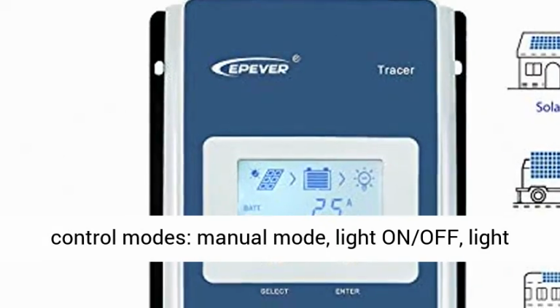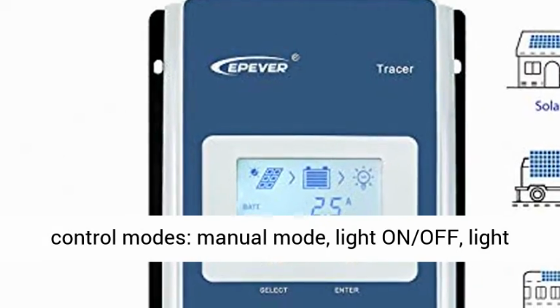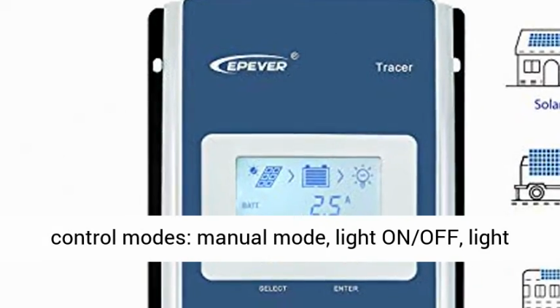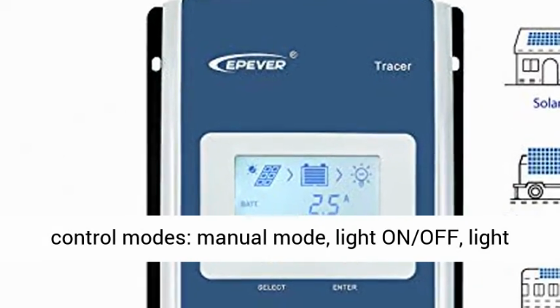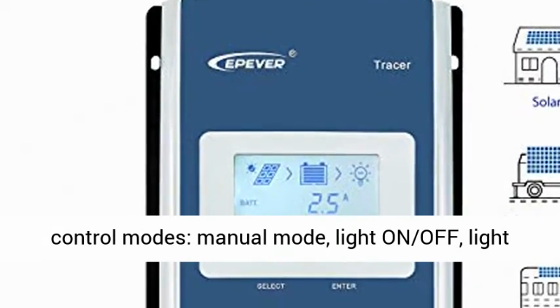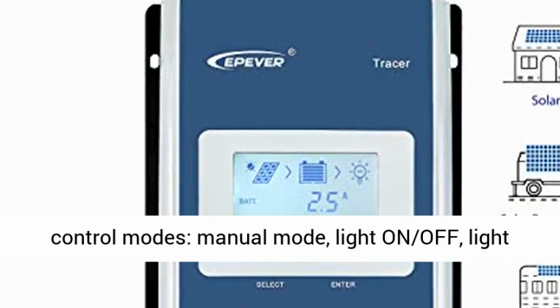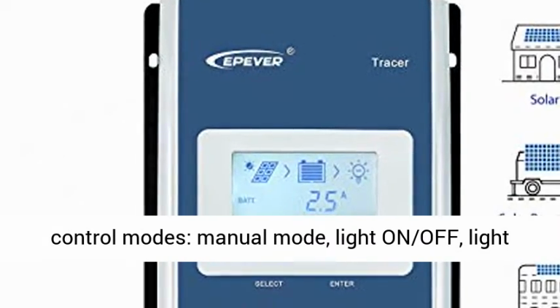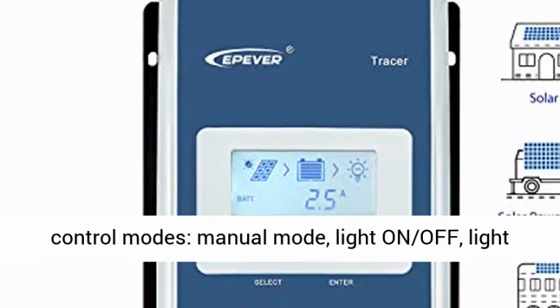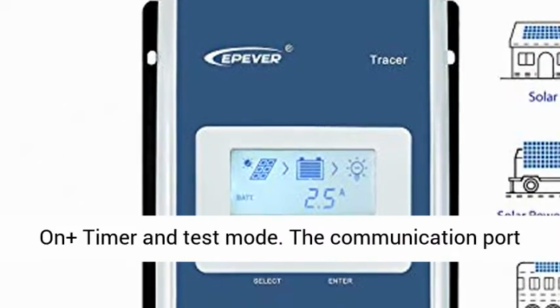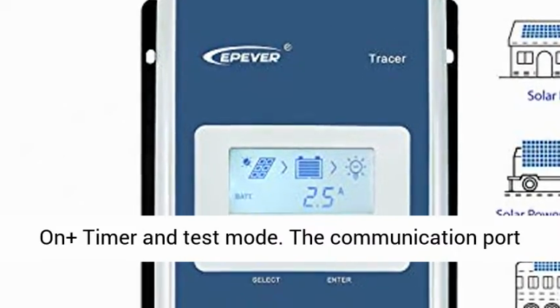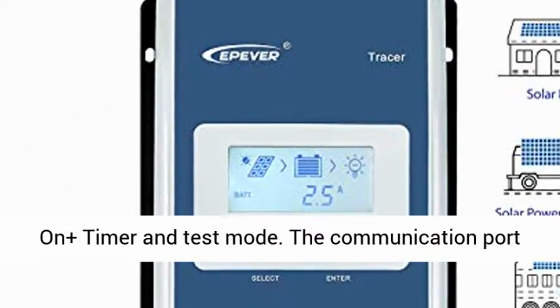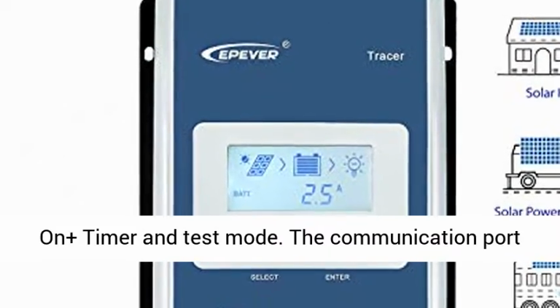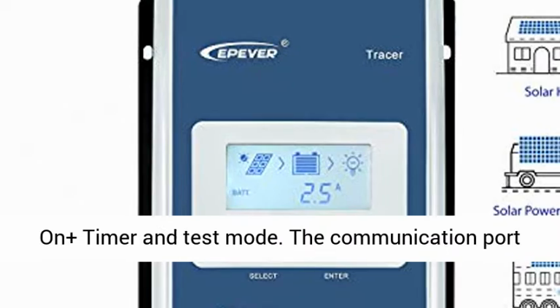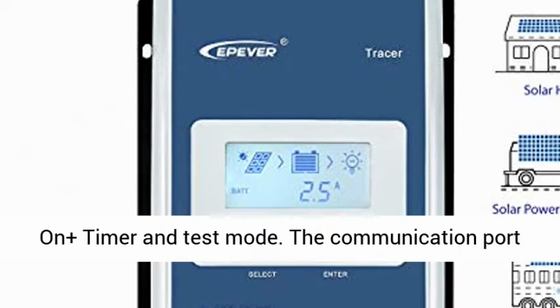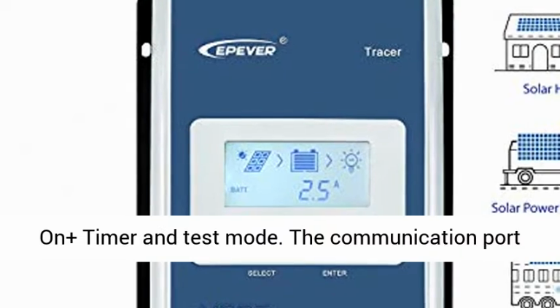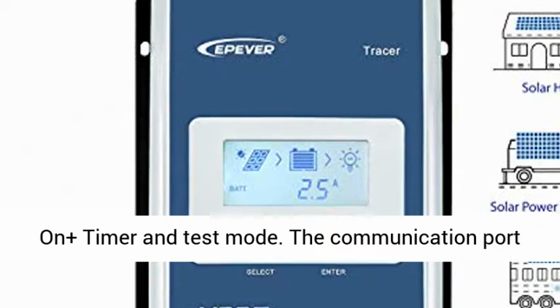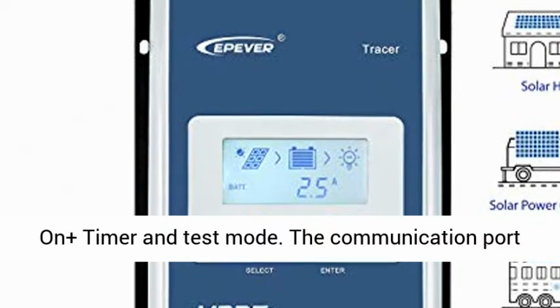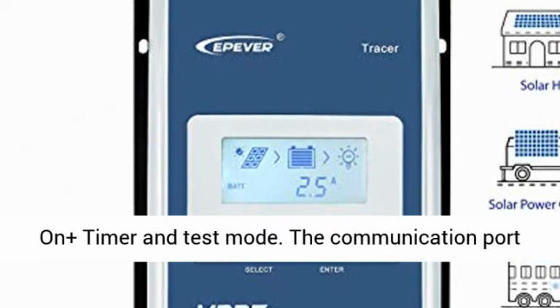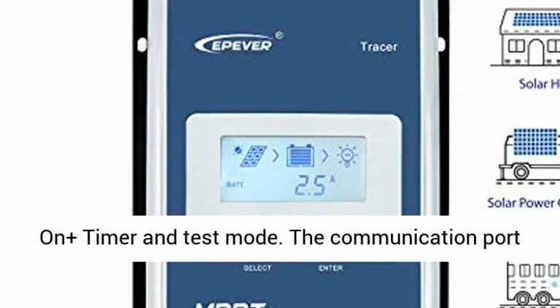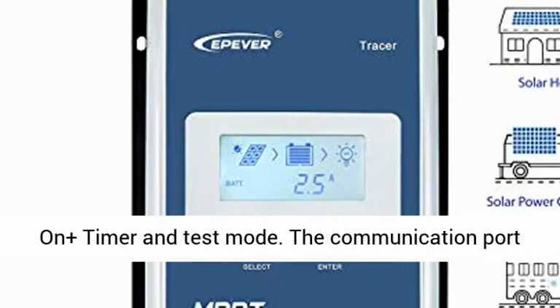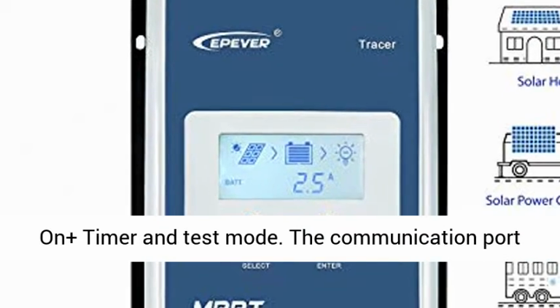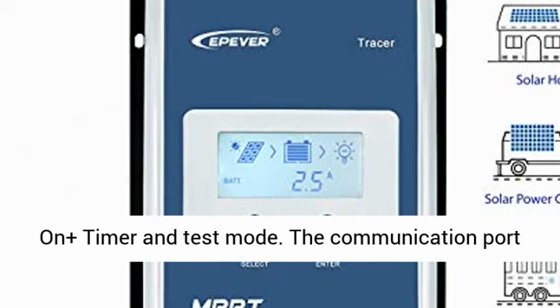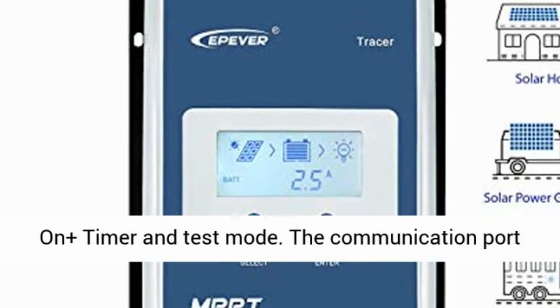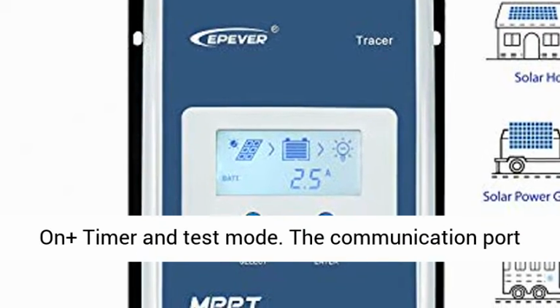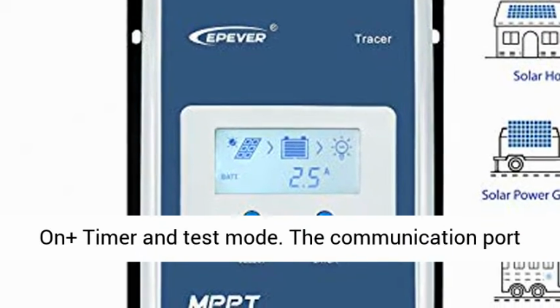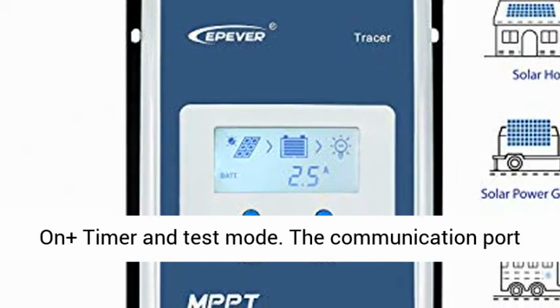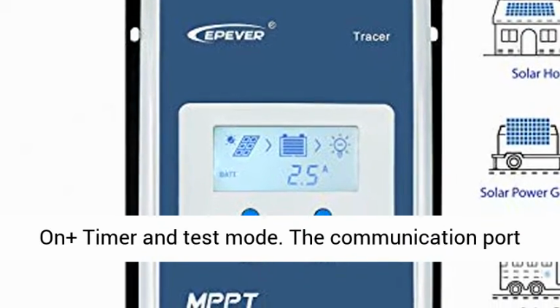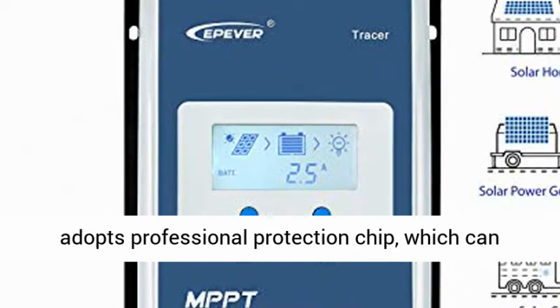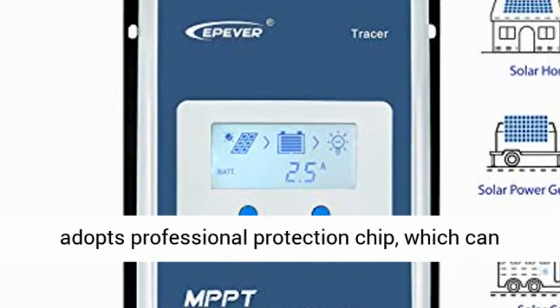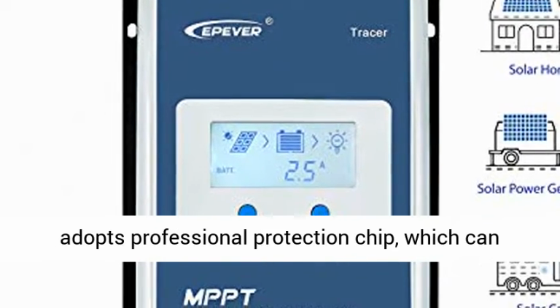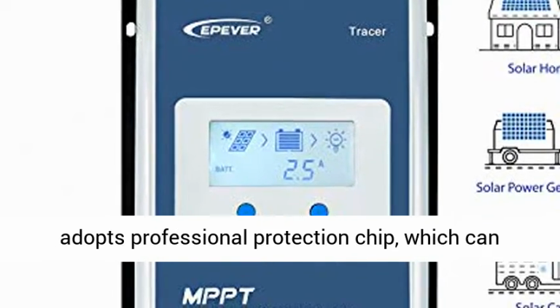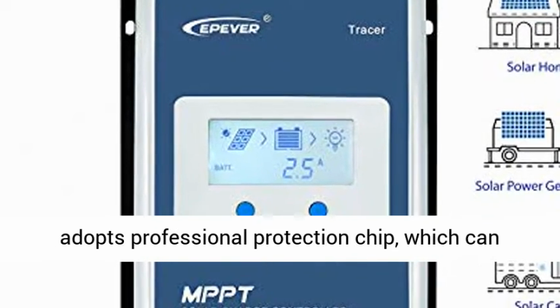4 load control modes available by user type: Manual Mode, Light On/Off, Light On Plus Timer, and Test Mode.